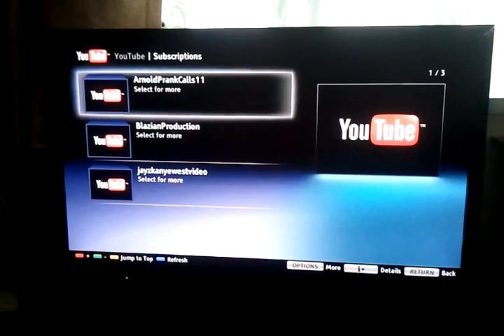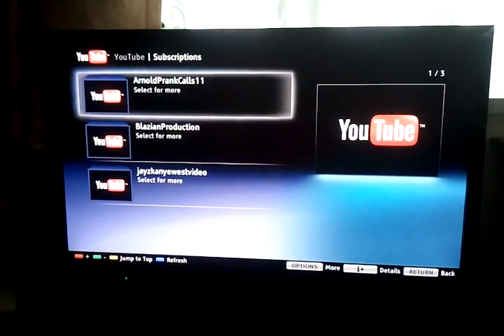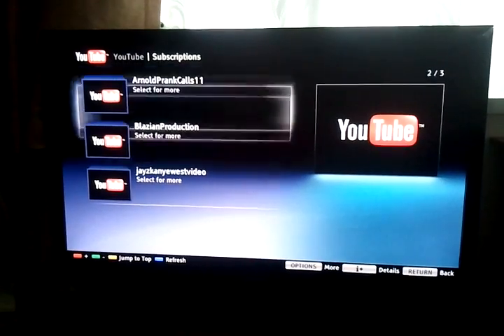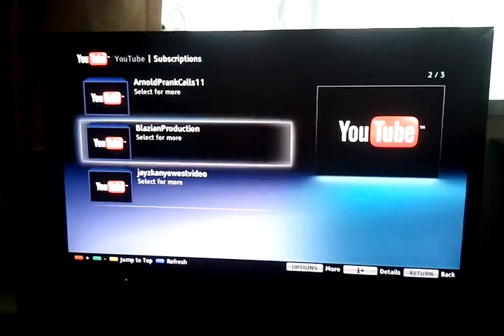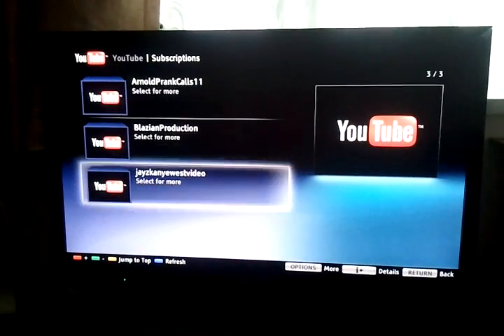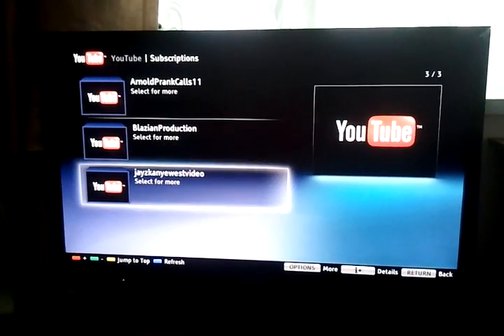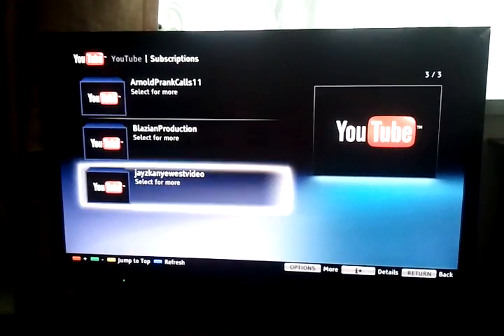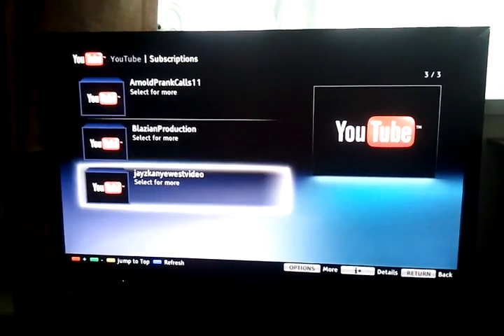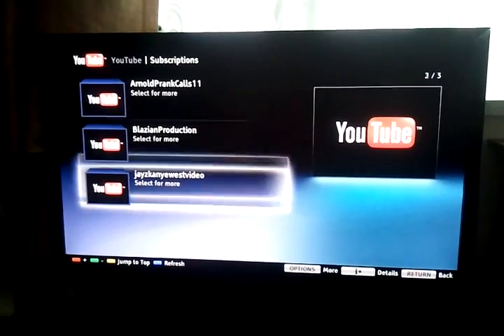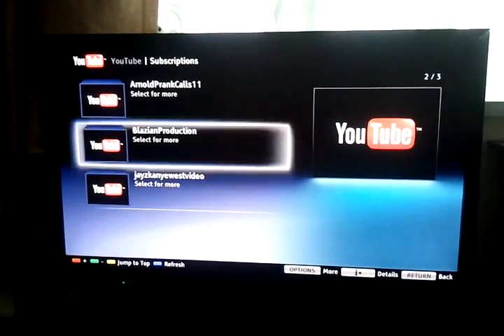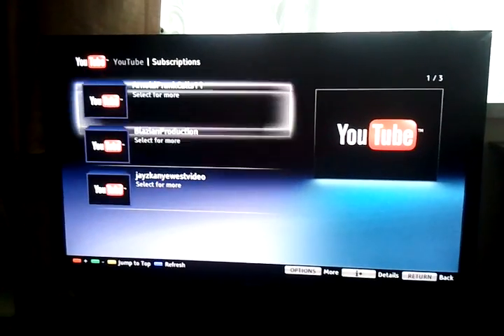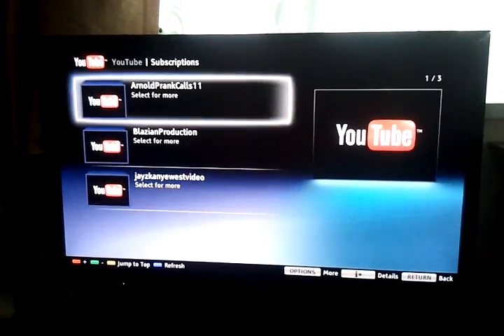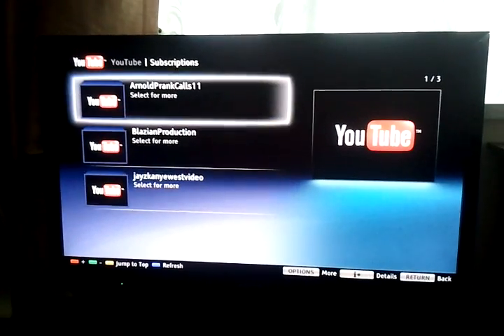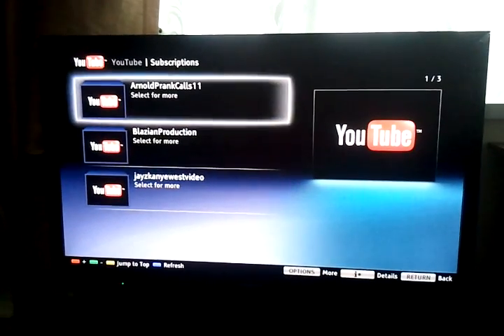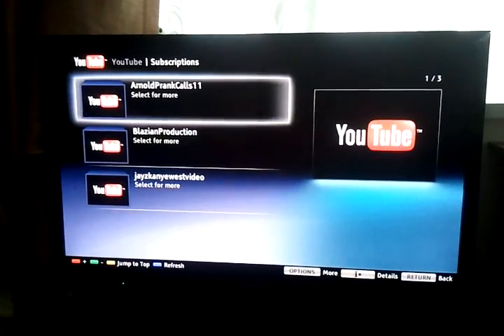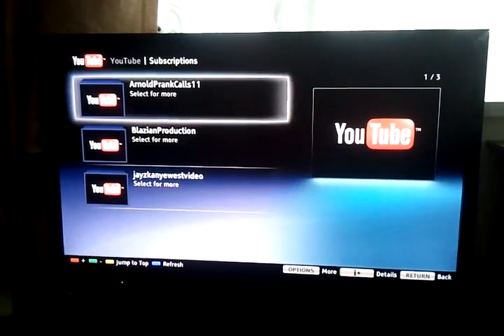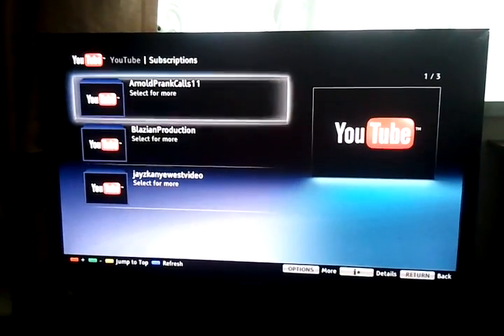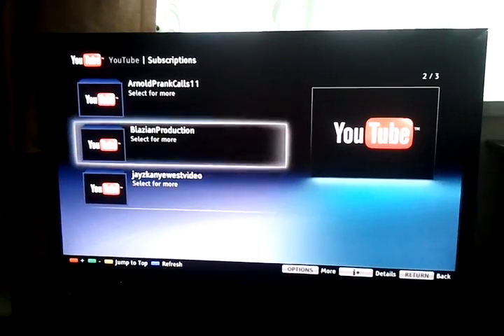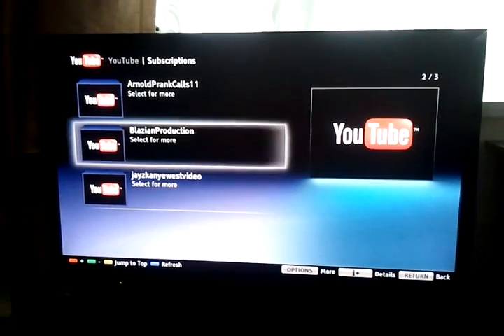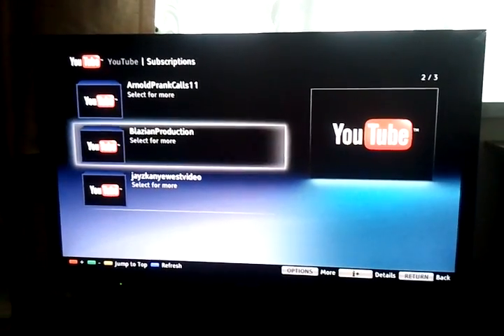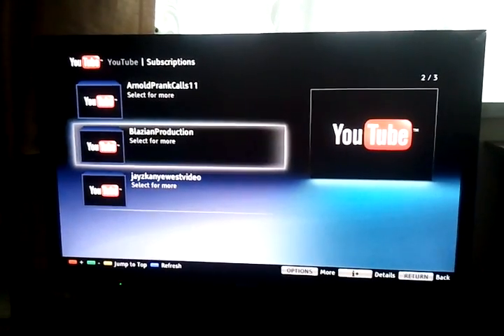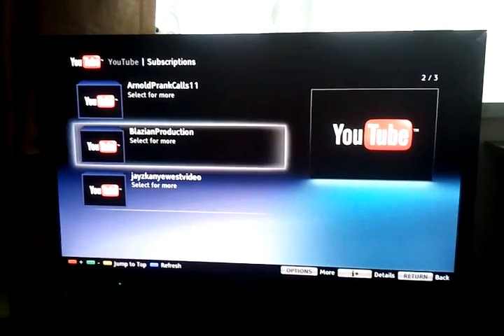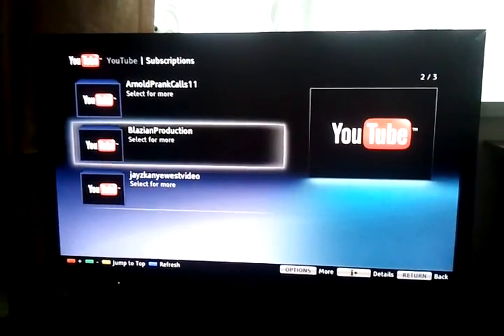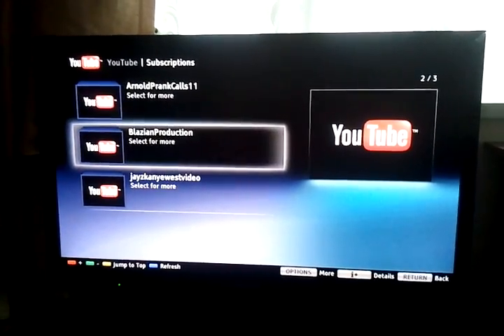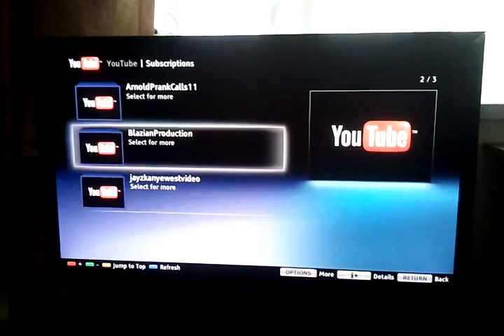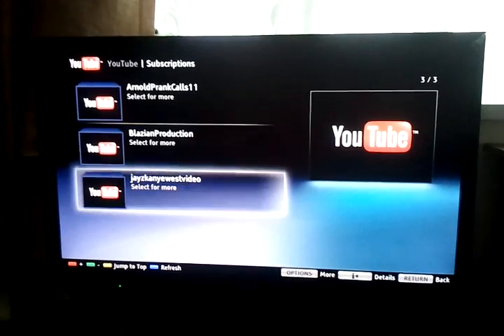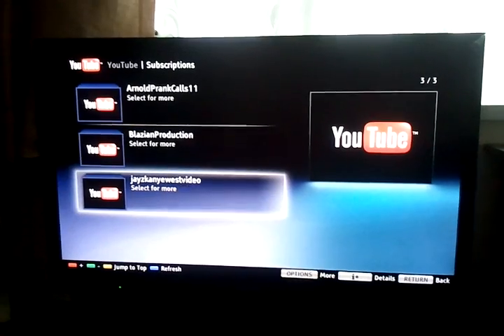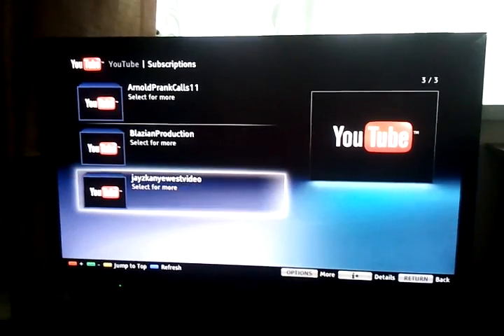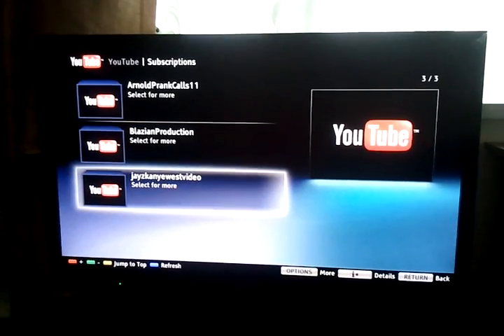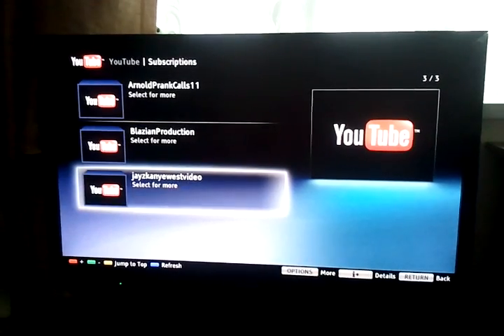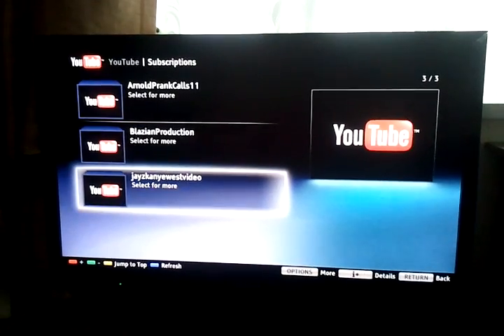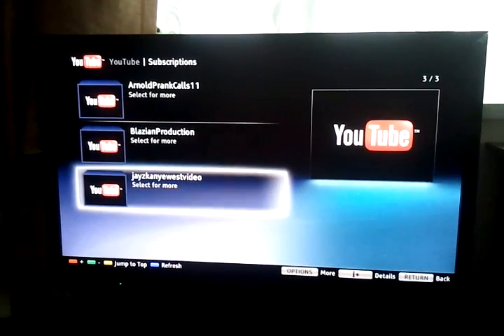I only see three subscriptions out of all those that I actually had on my list.